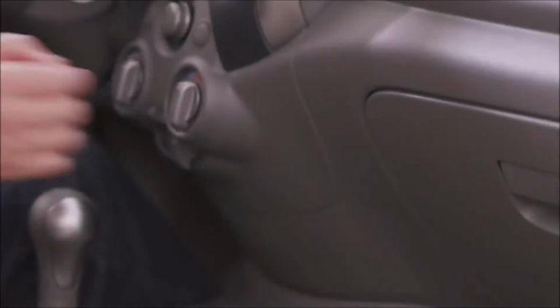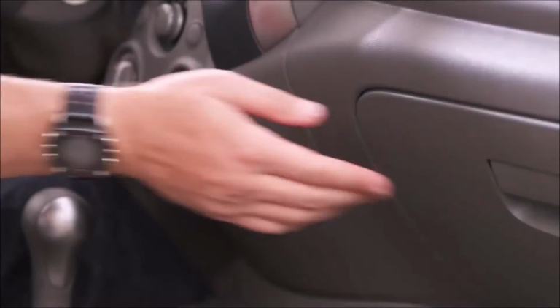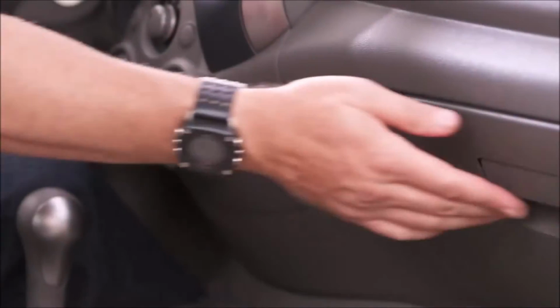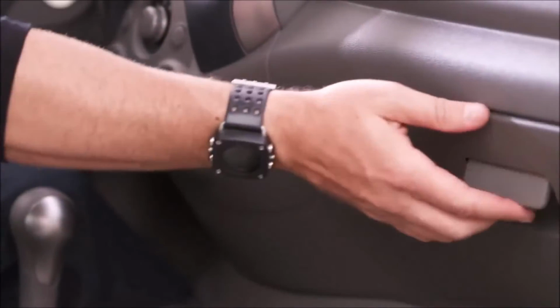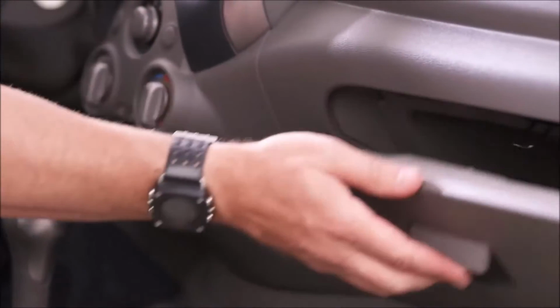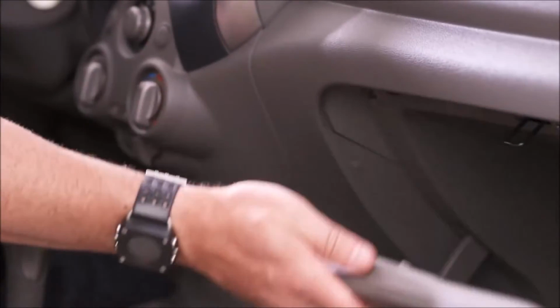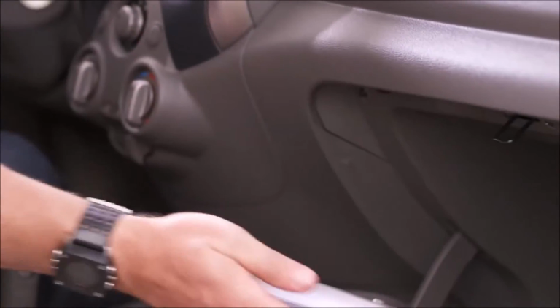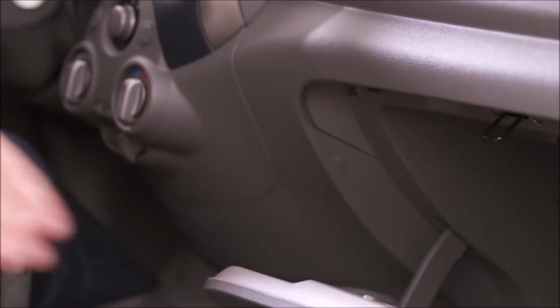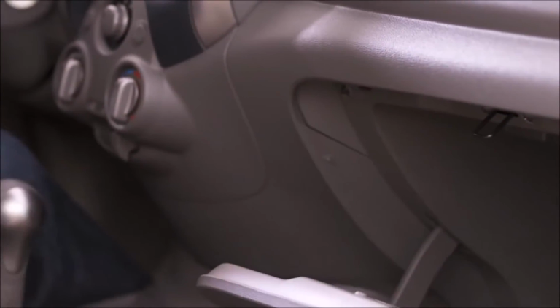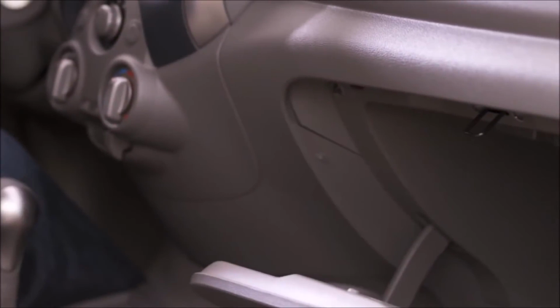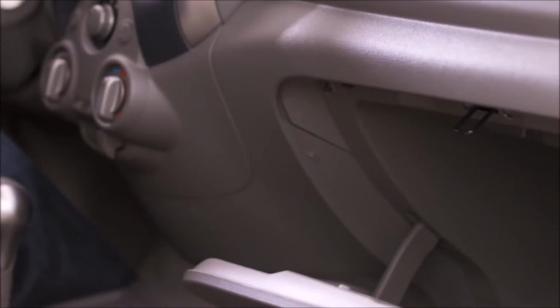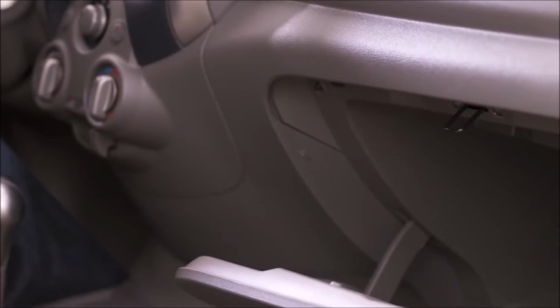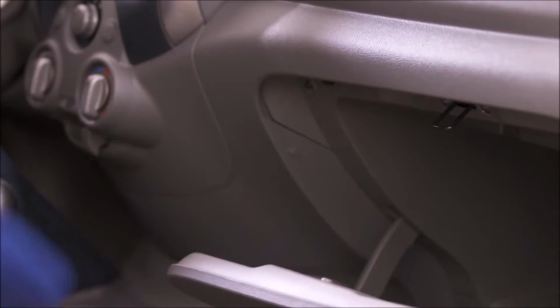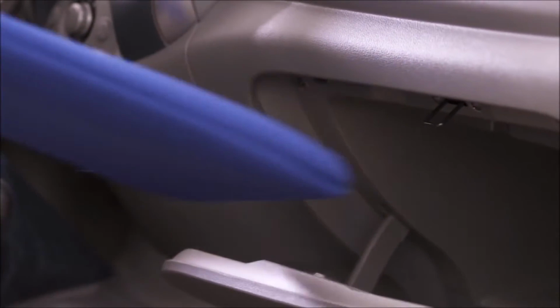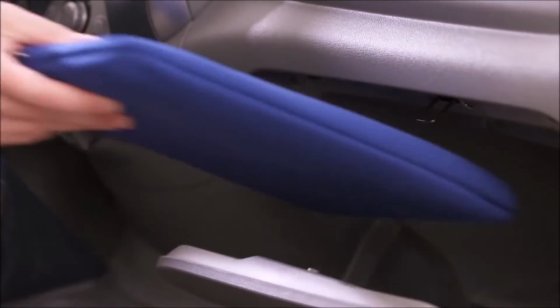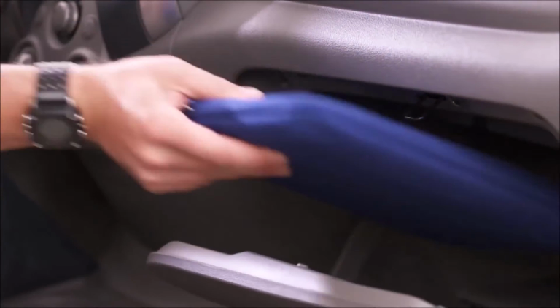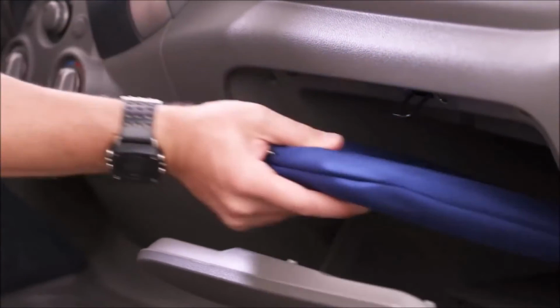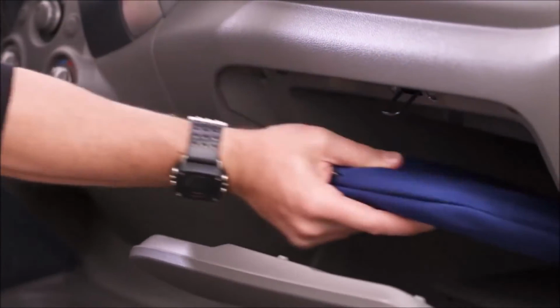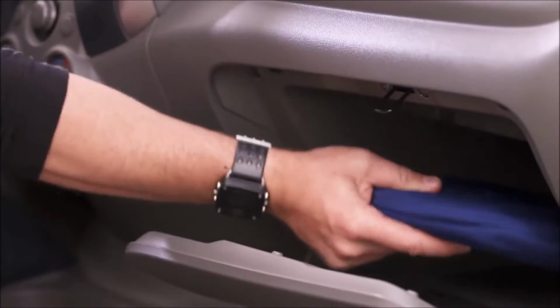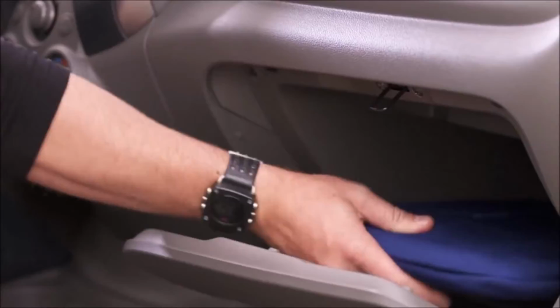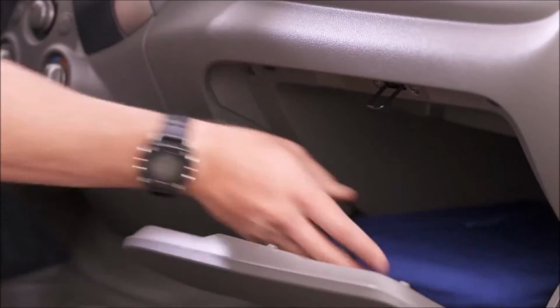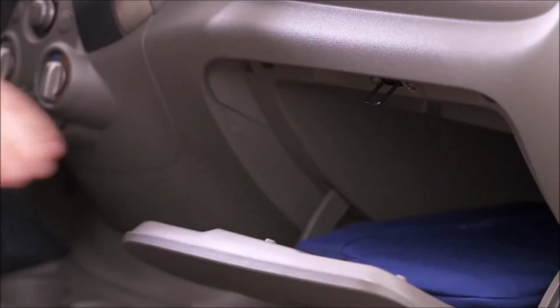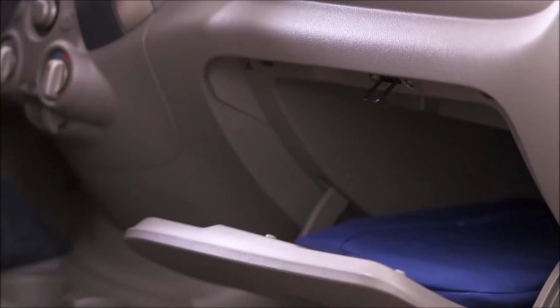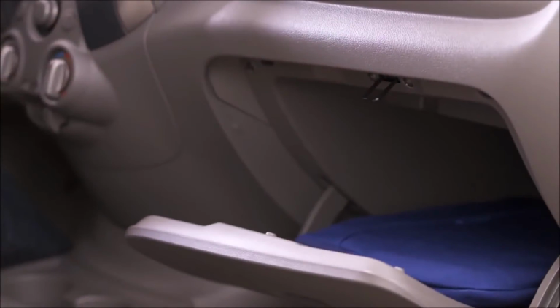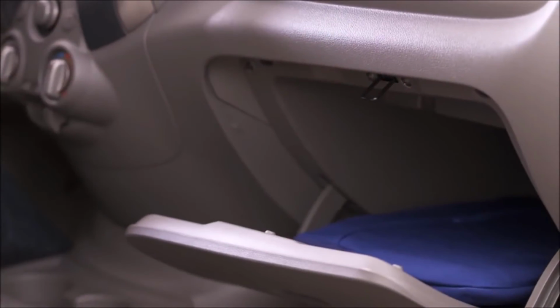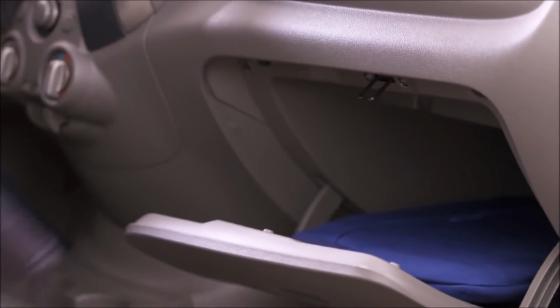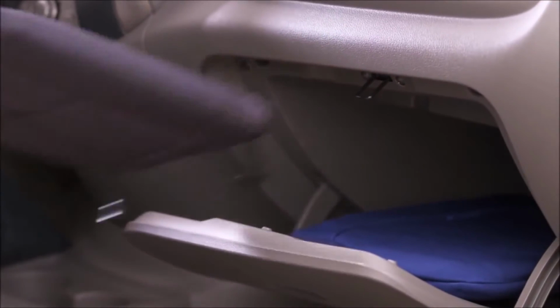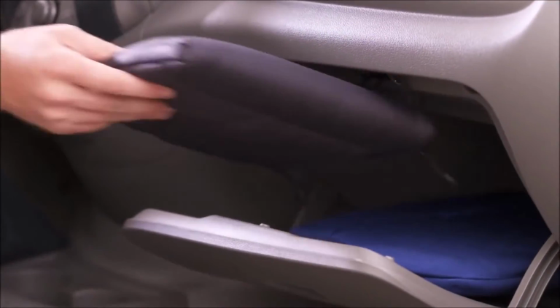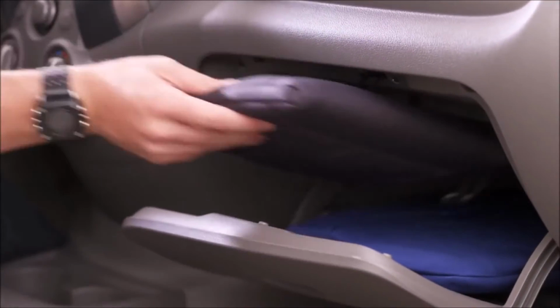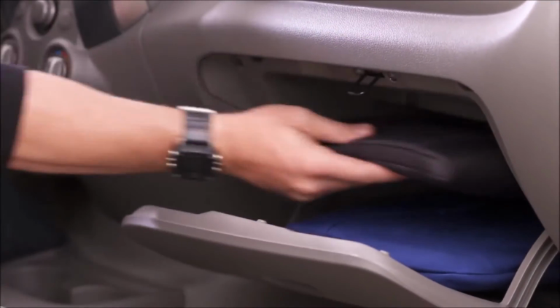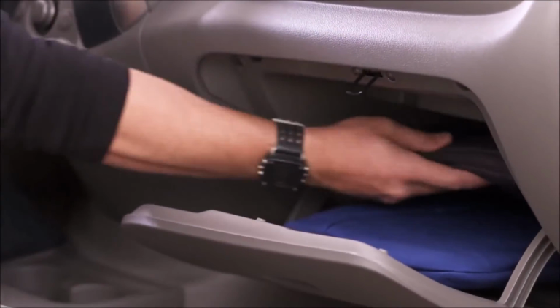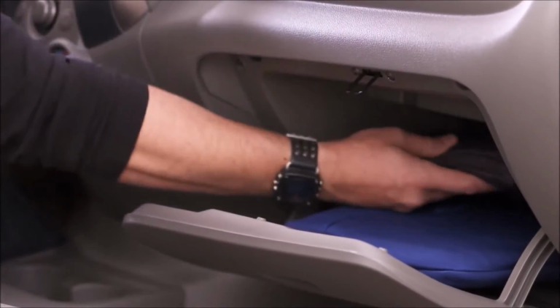There's also a huge glove box up front, ideal for keeping smaller things out of sight like a laptop or a tablet.